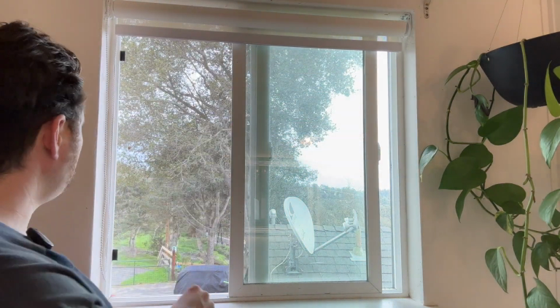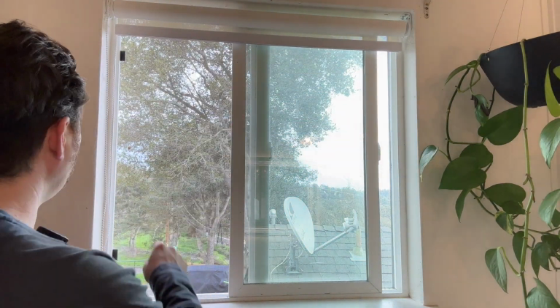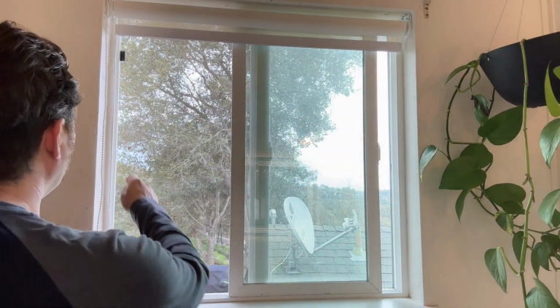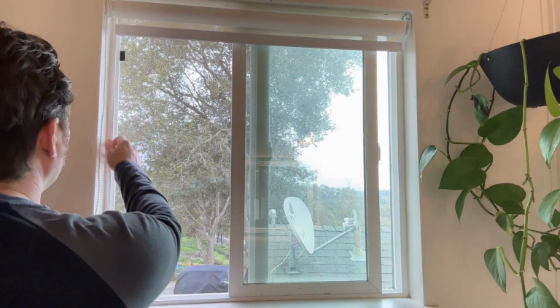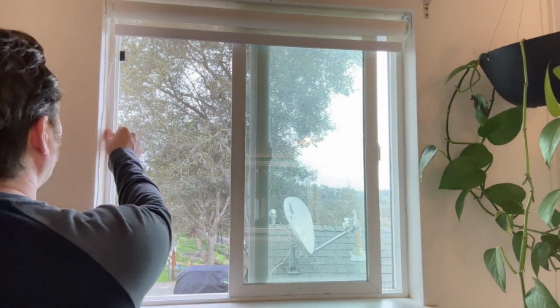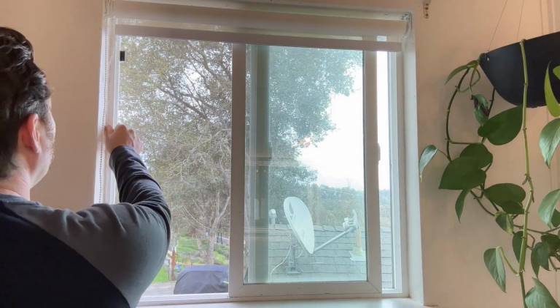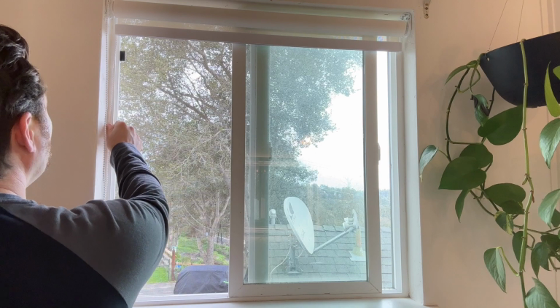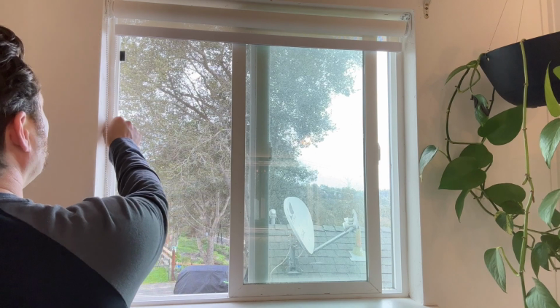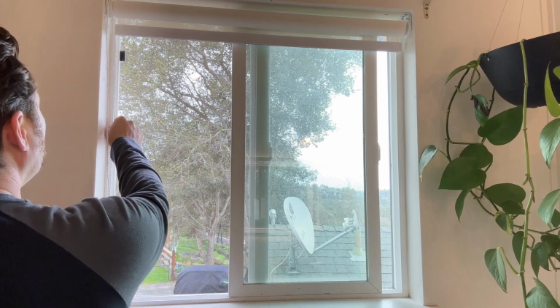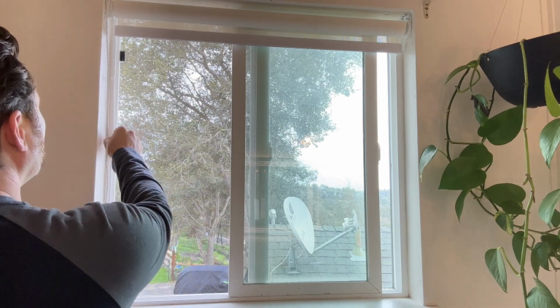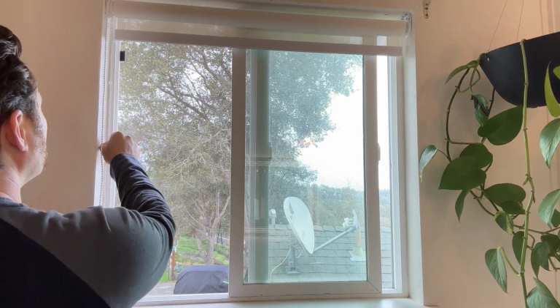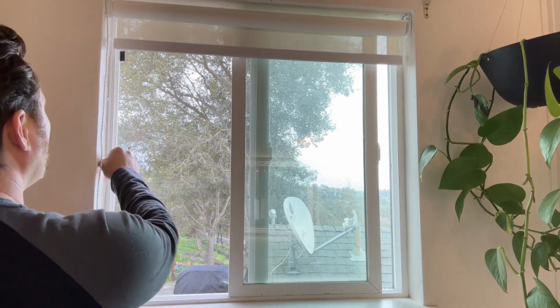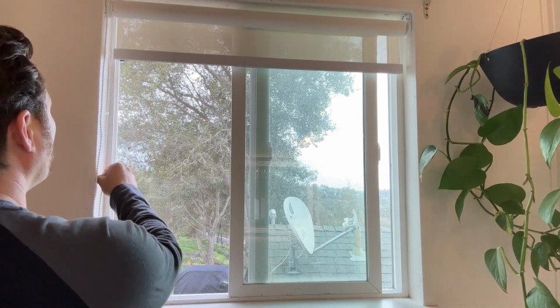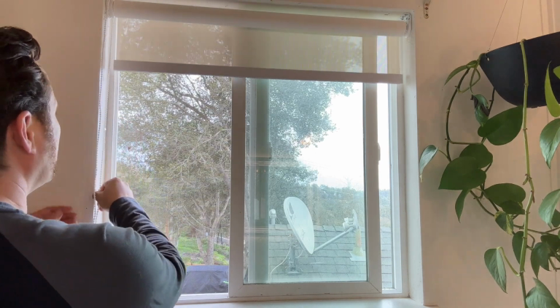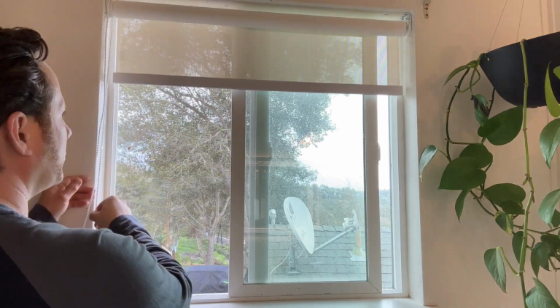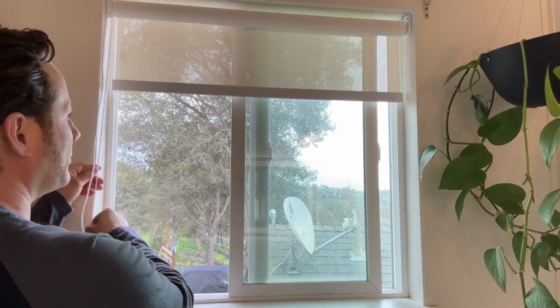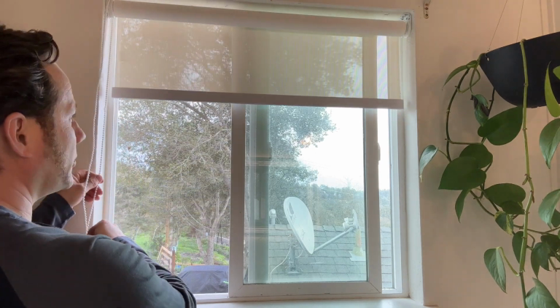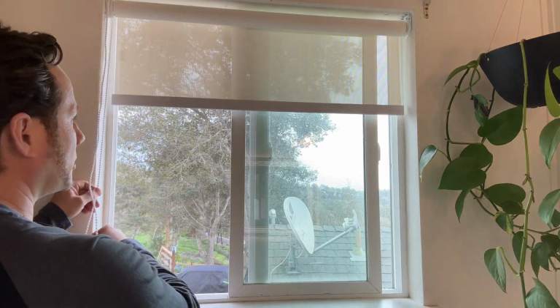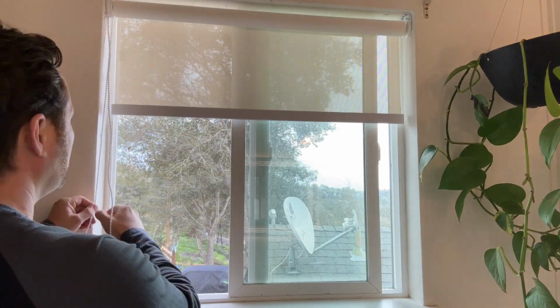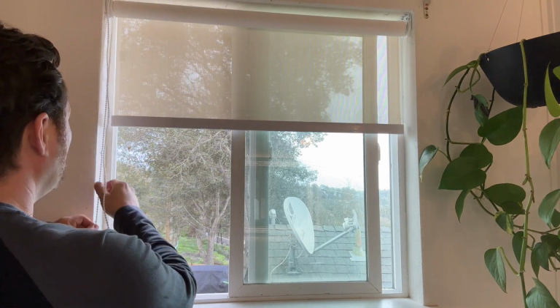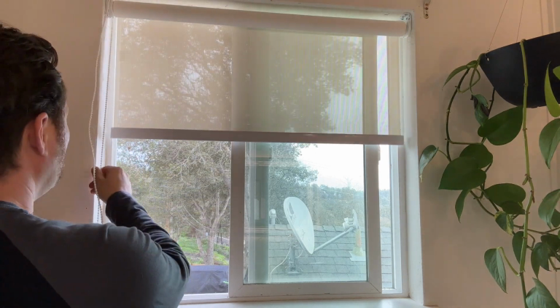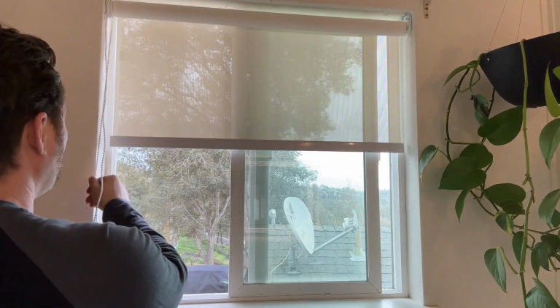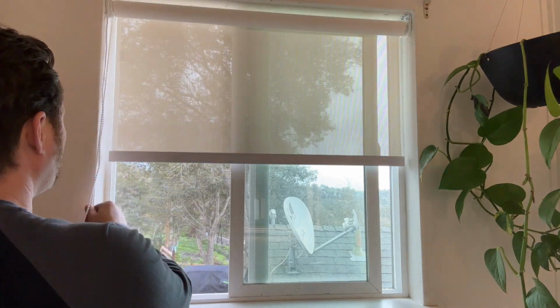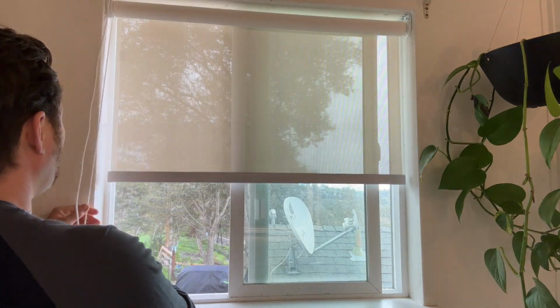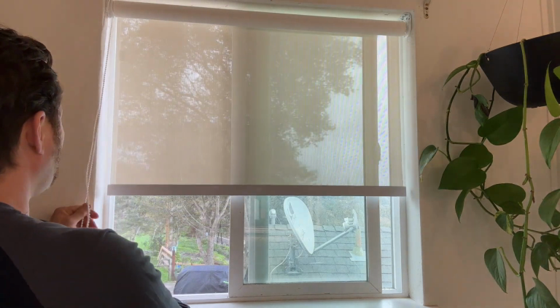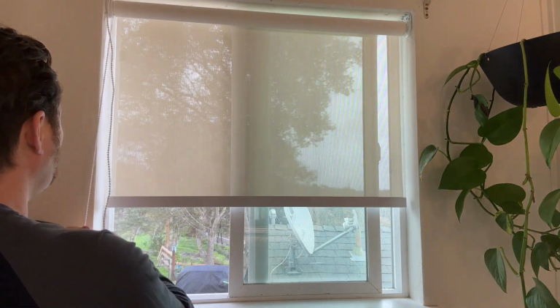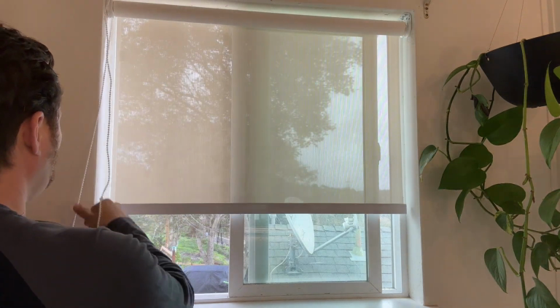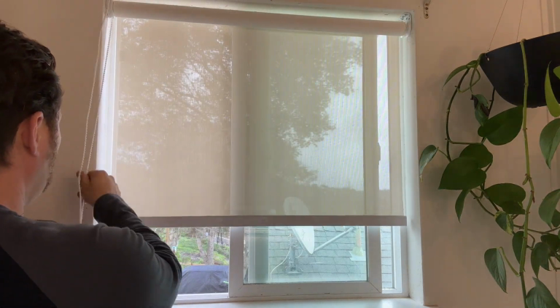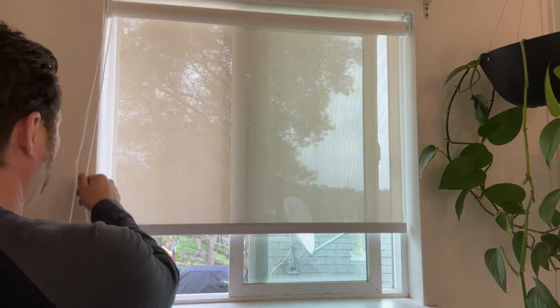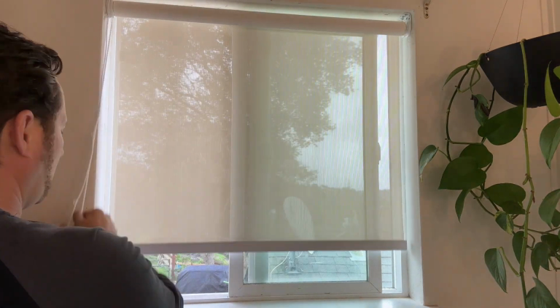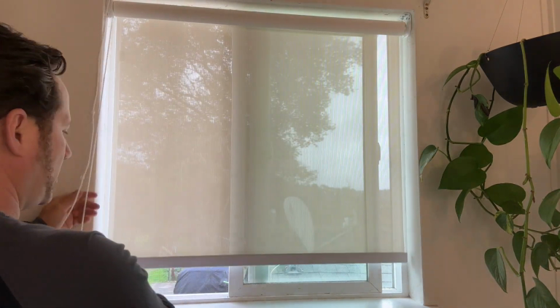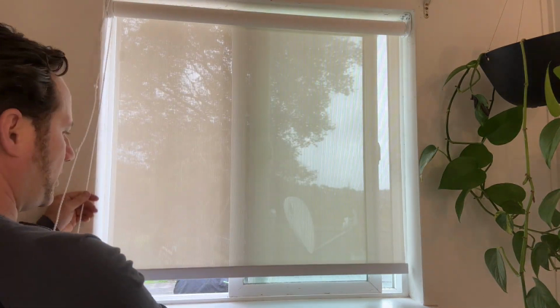You want a little privacy — taking a shower, whatever. We have this in our master bathroom. Pull it down.